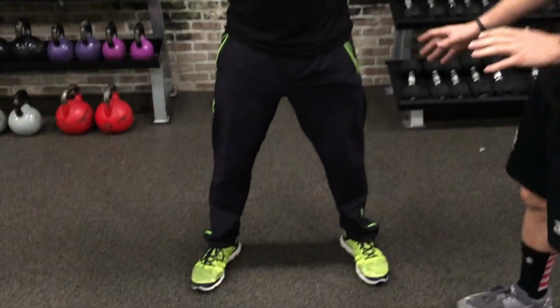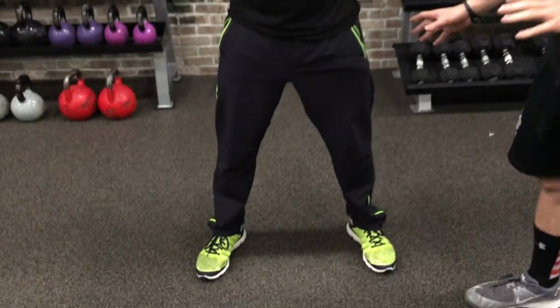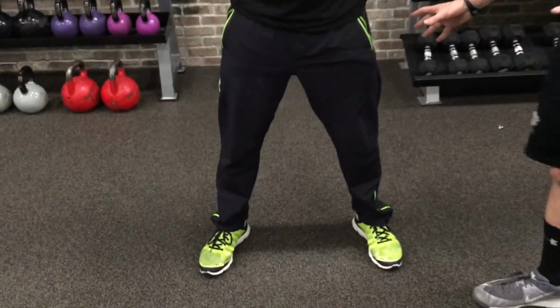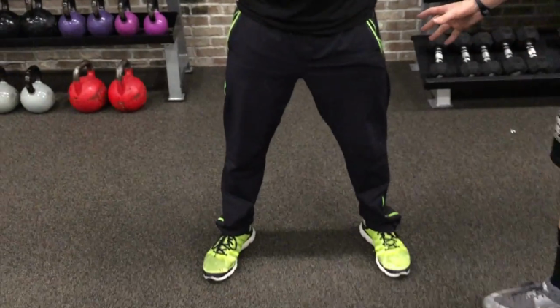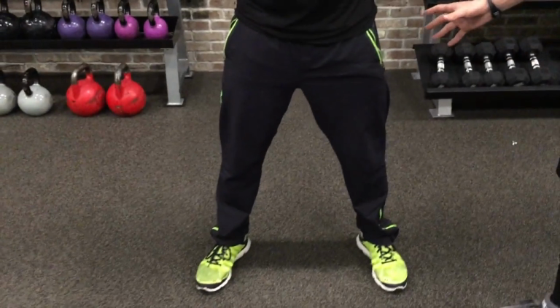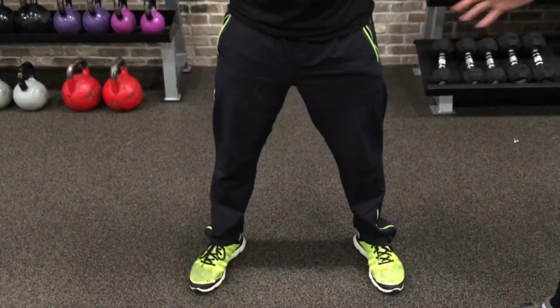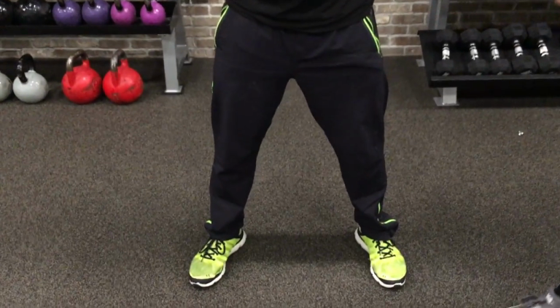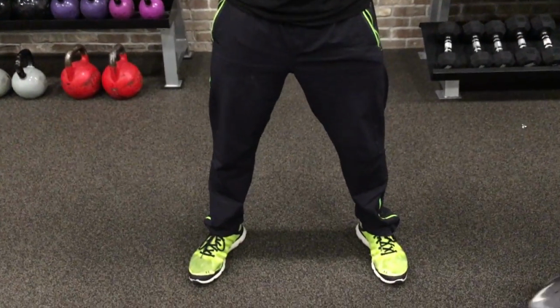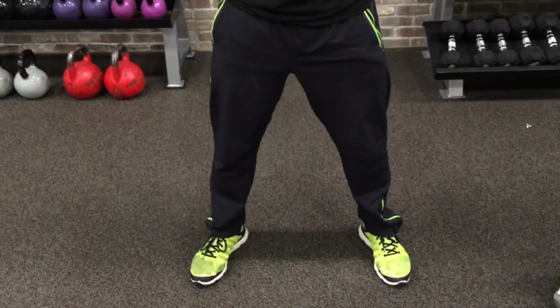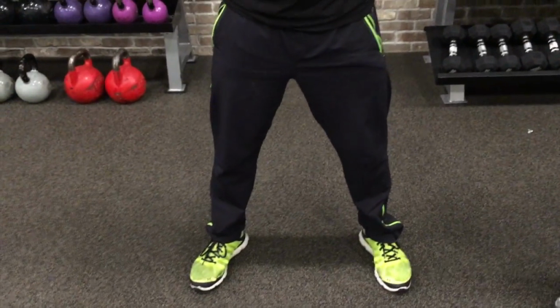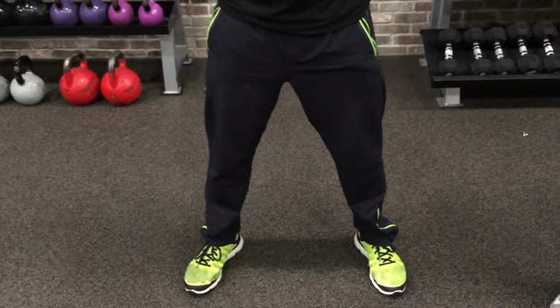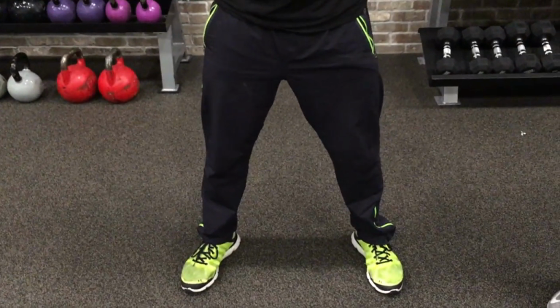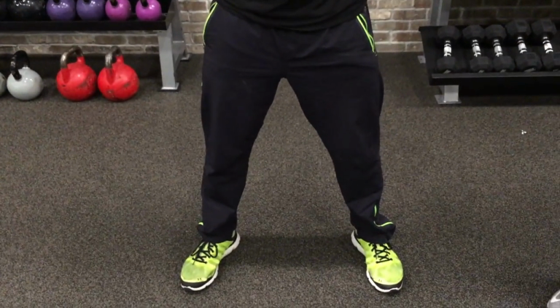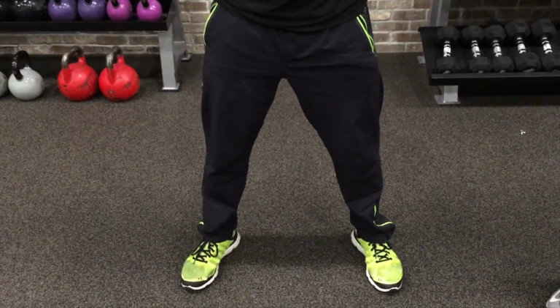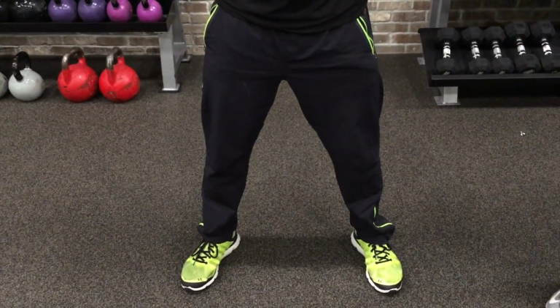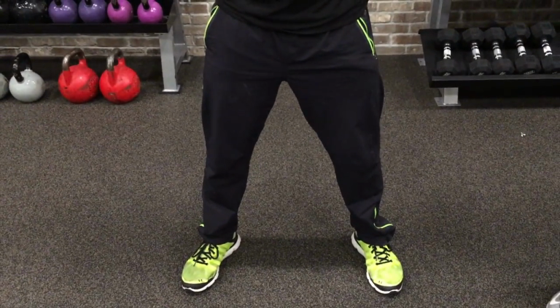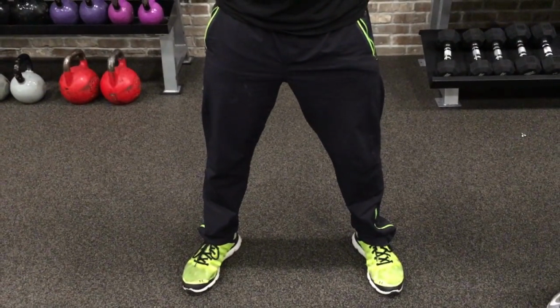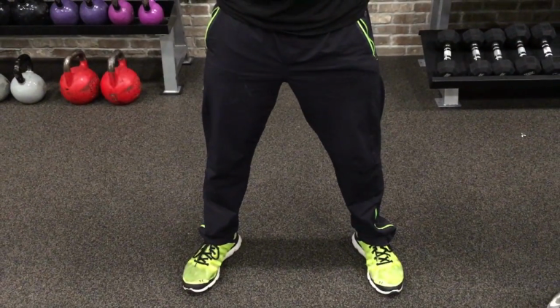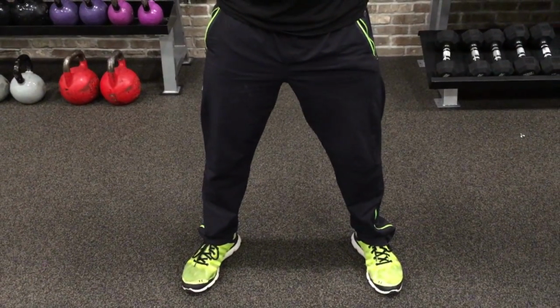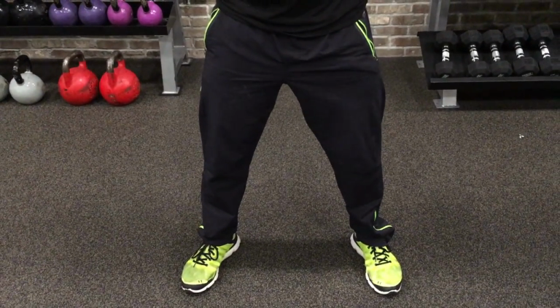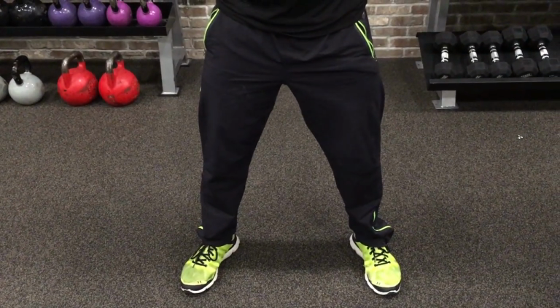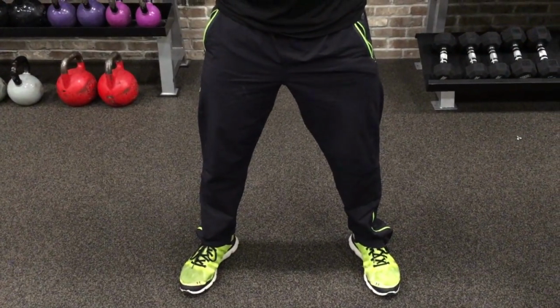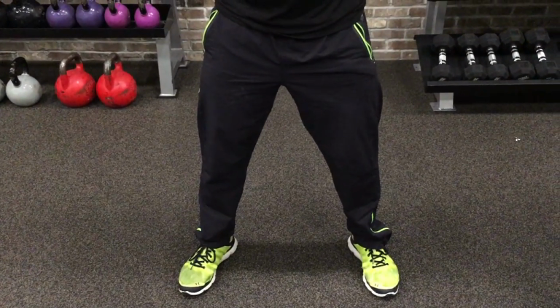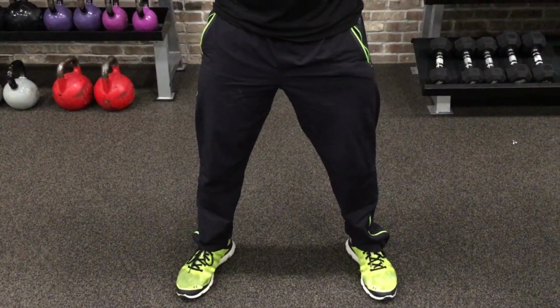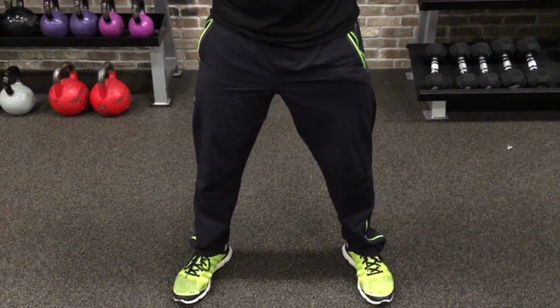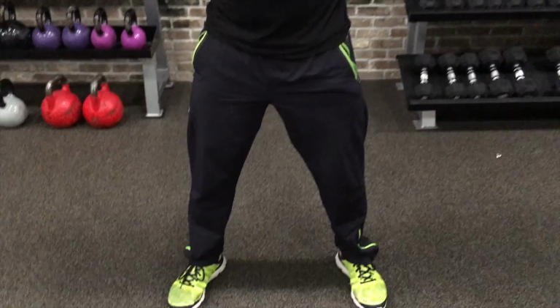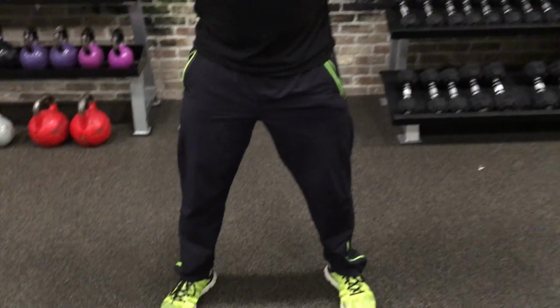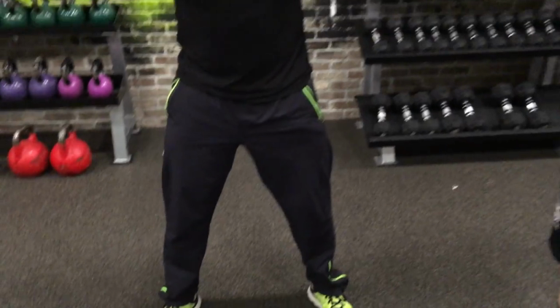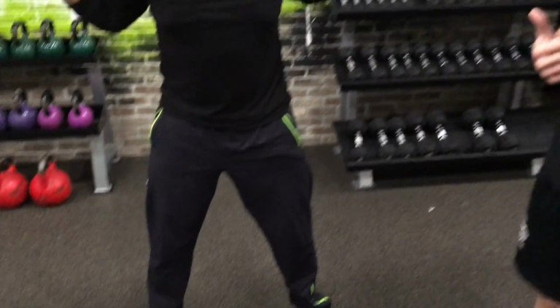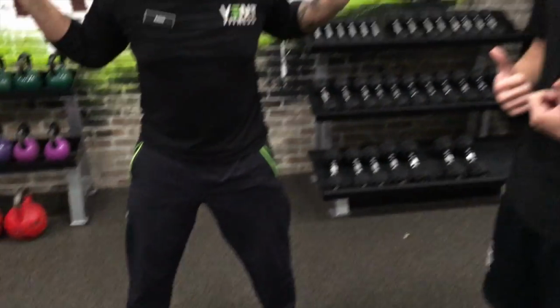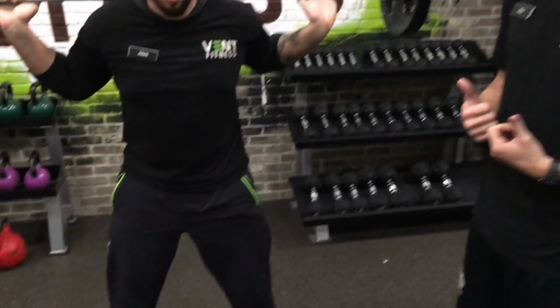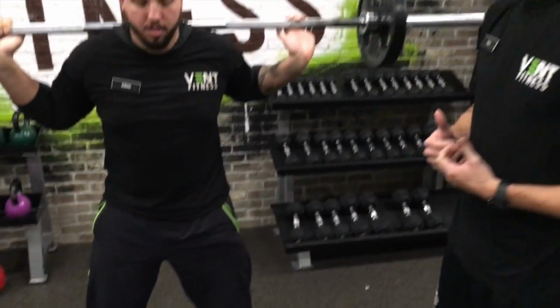Slight bend in the knees here — we don't want to be locked out. We don't want our knees to be buckling as we're going through.